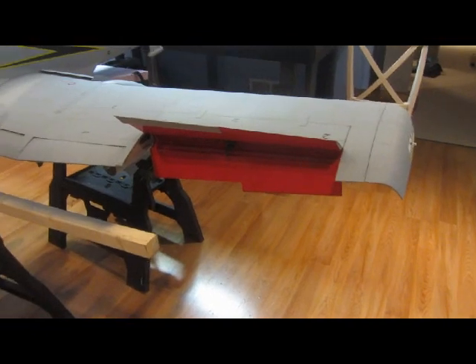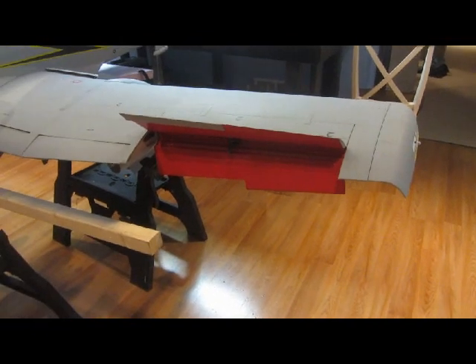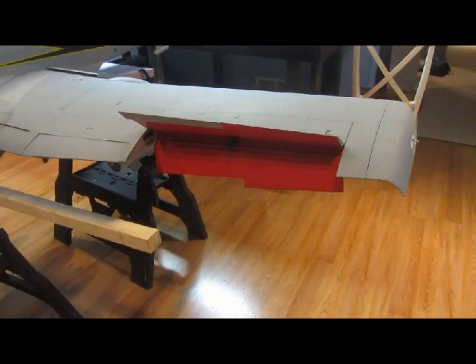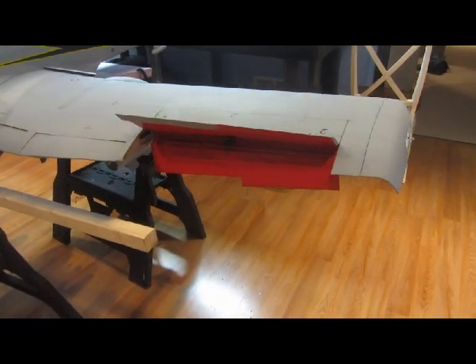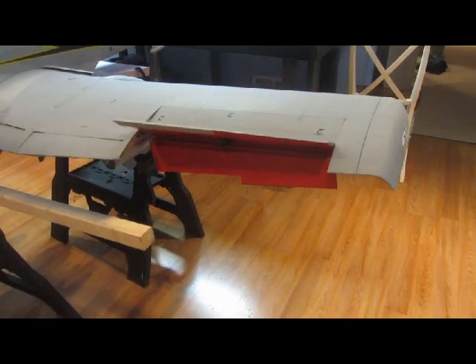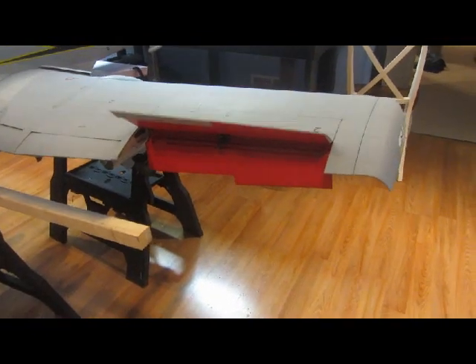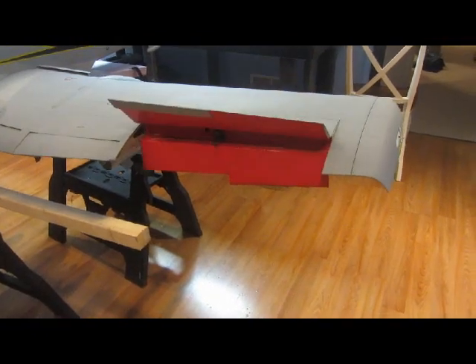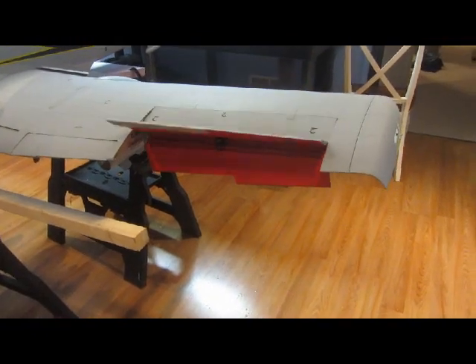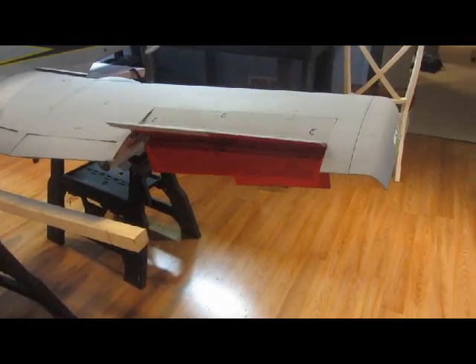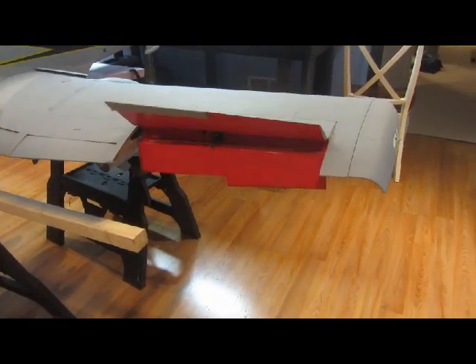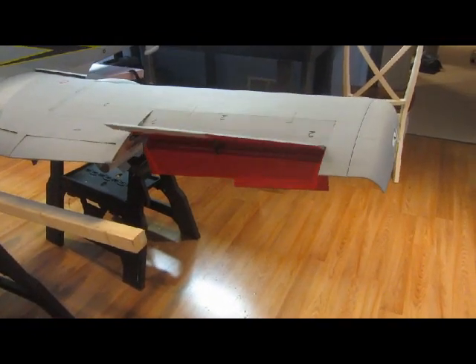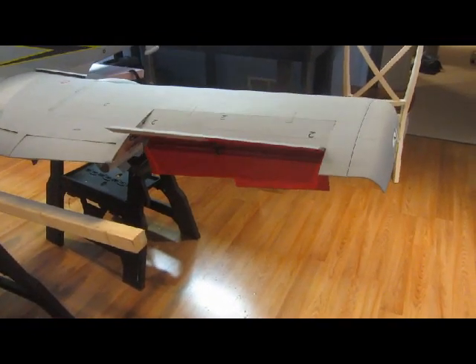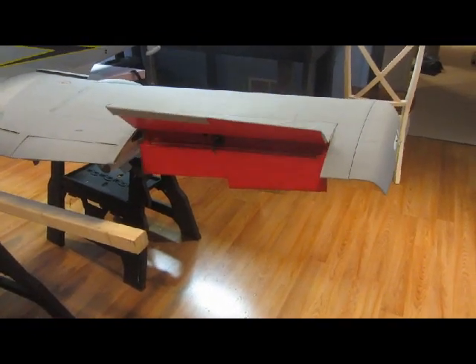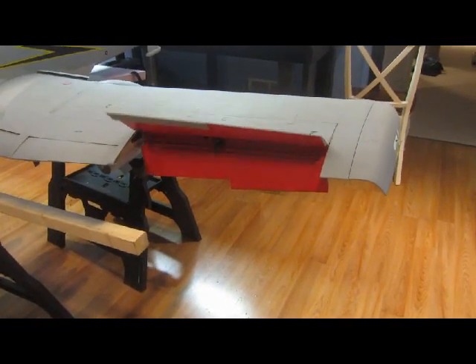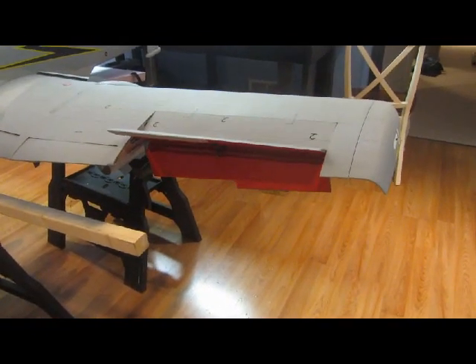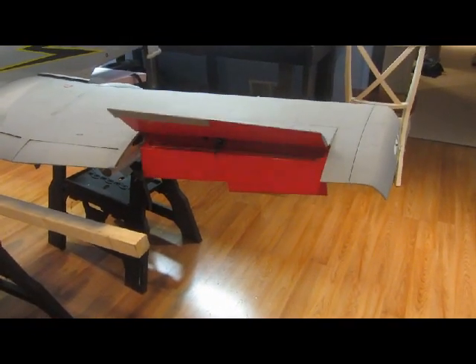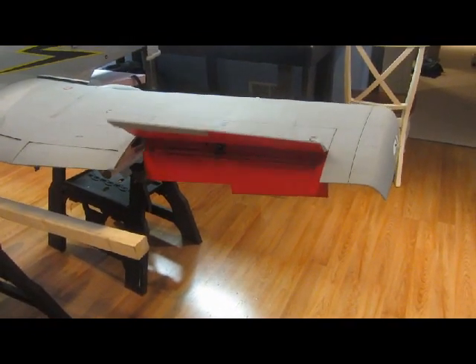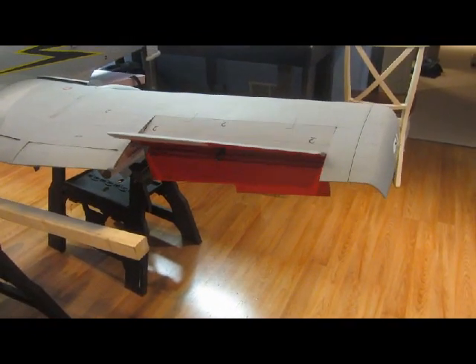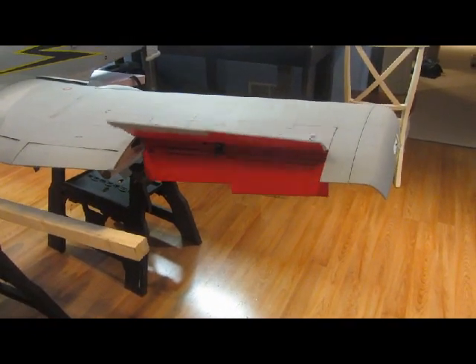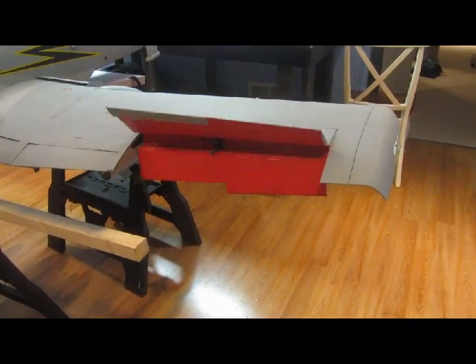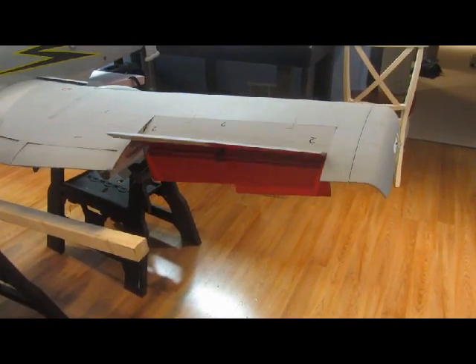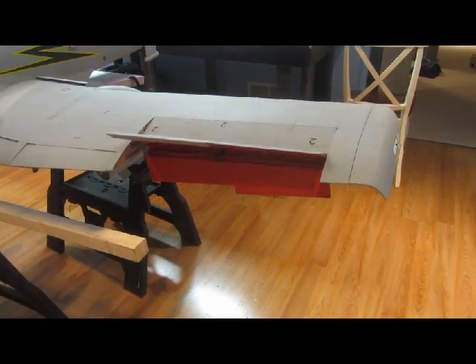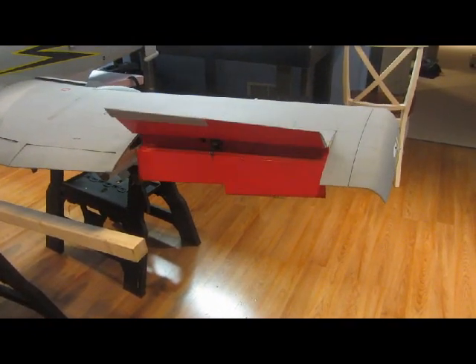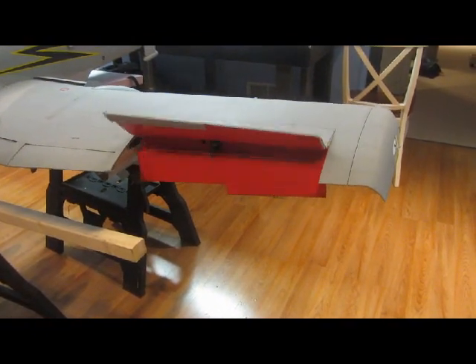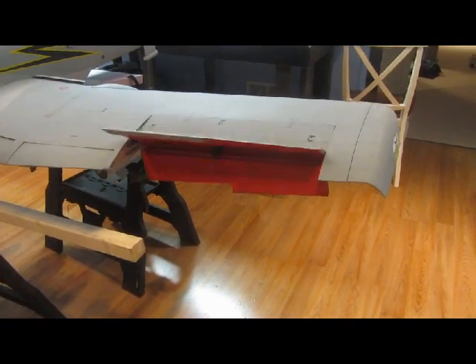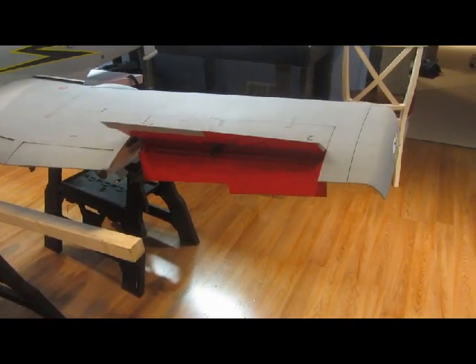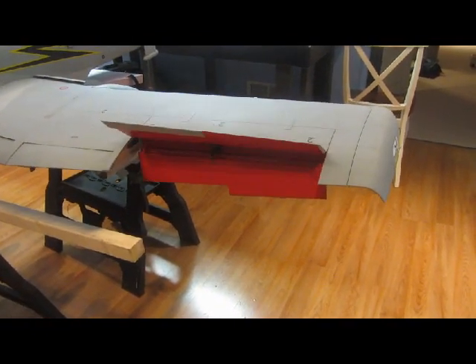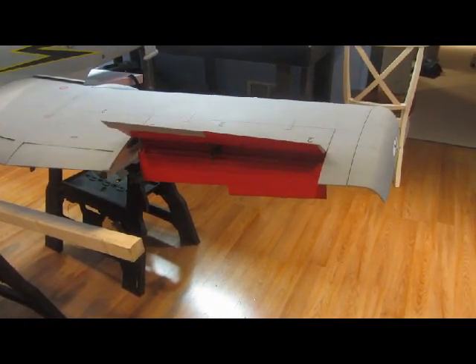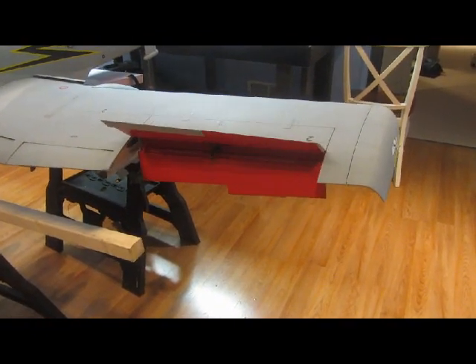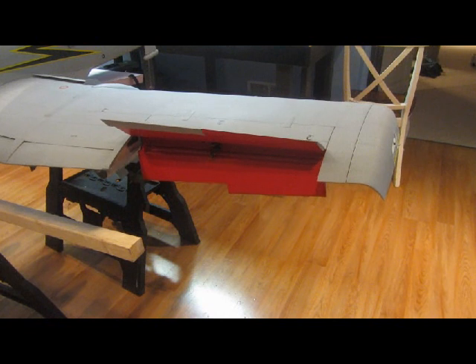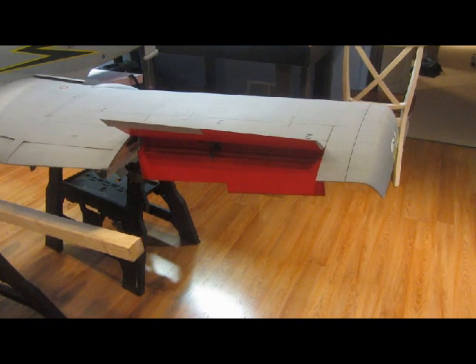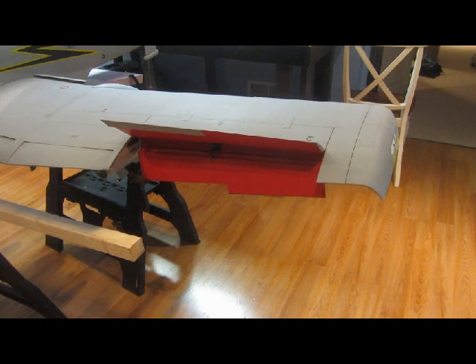So those are the air brakes, which are part of the aileron.